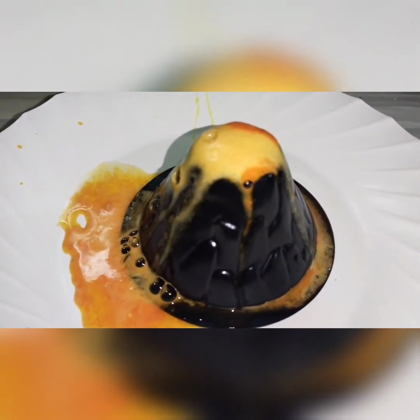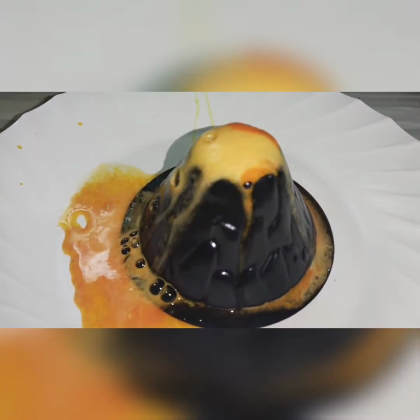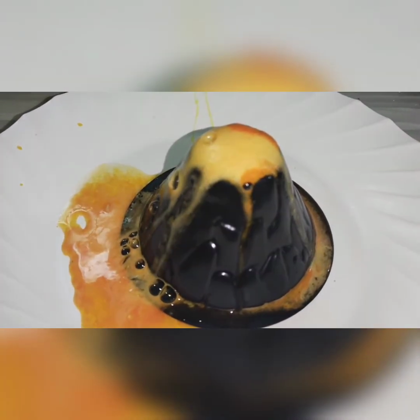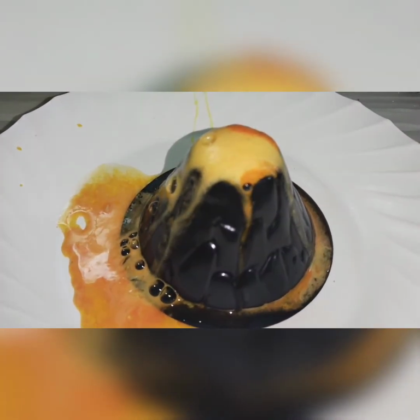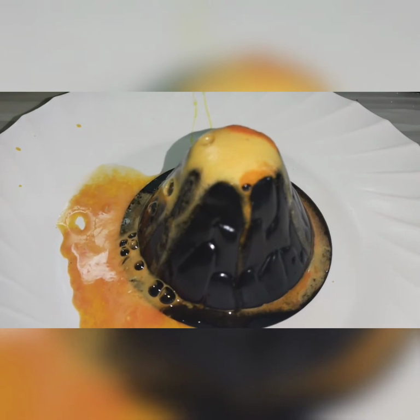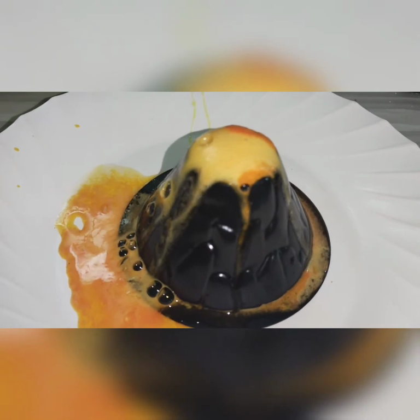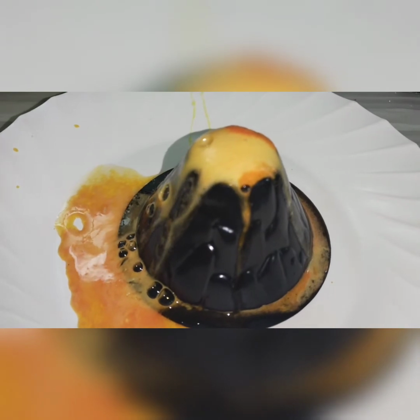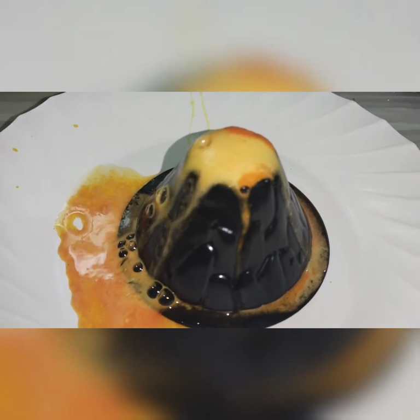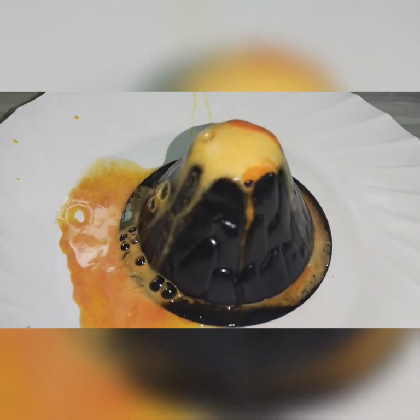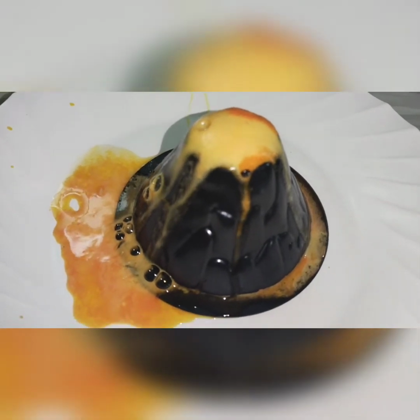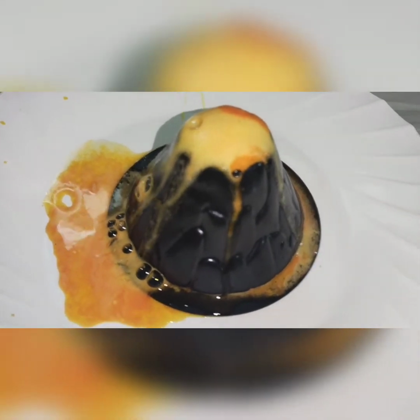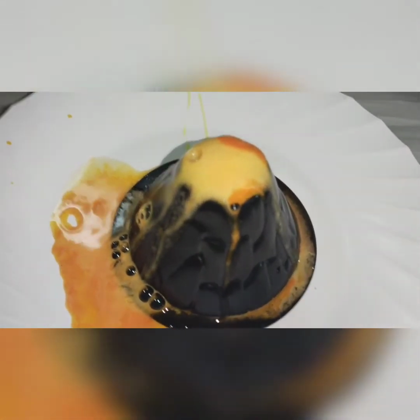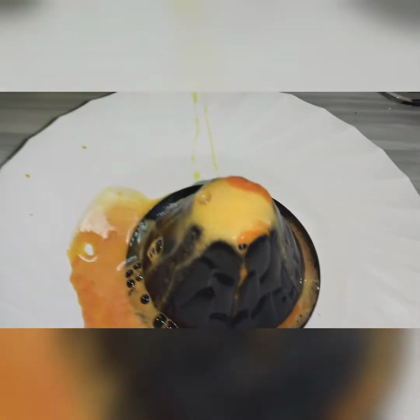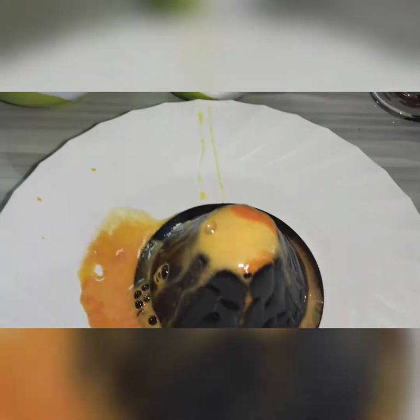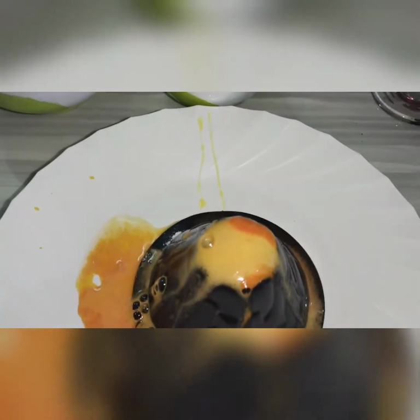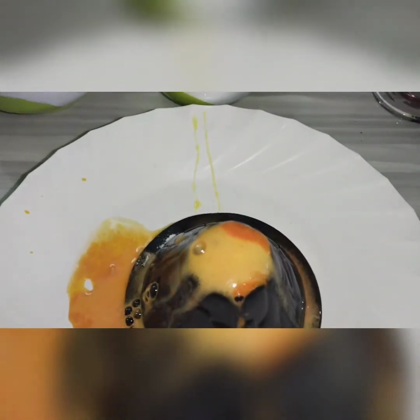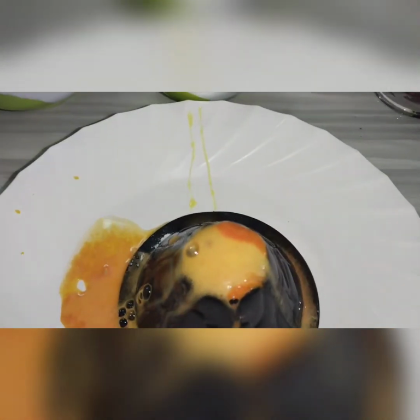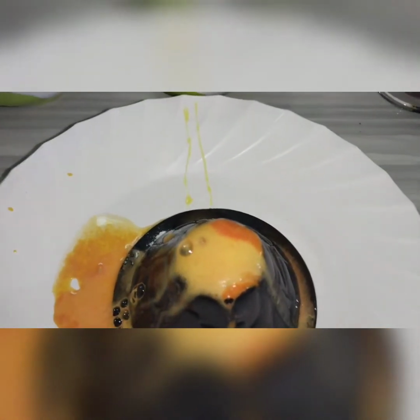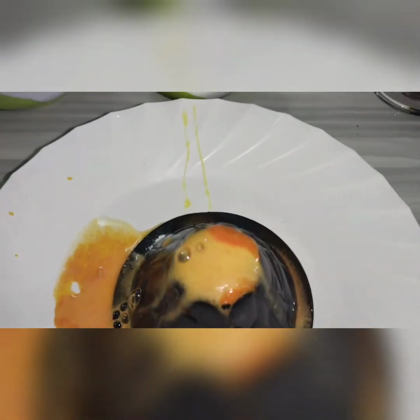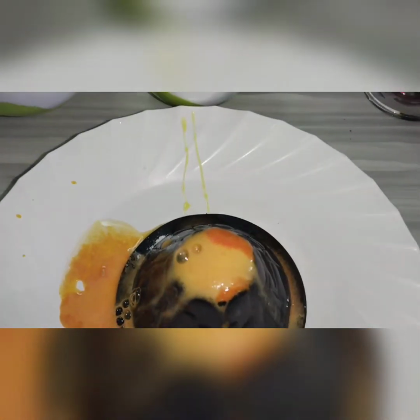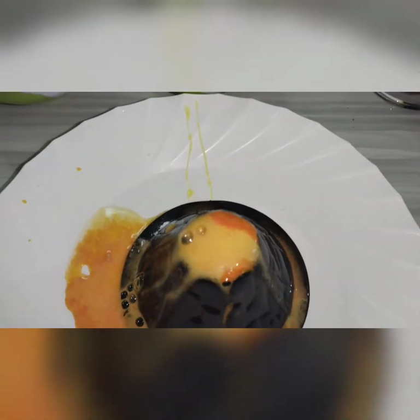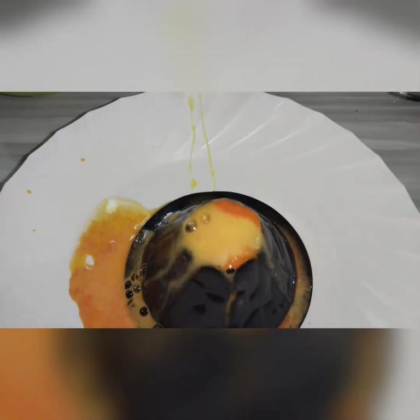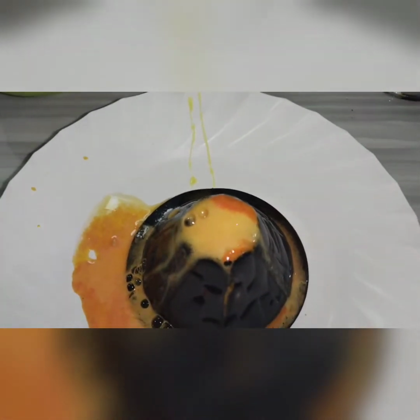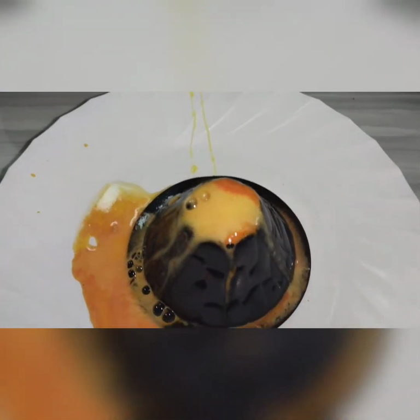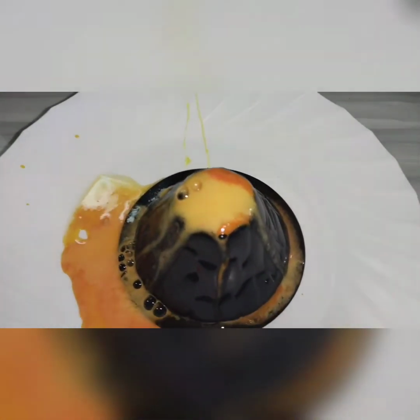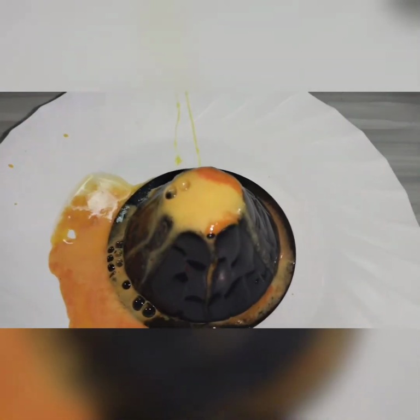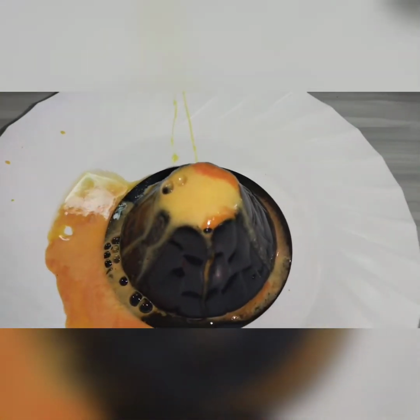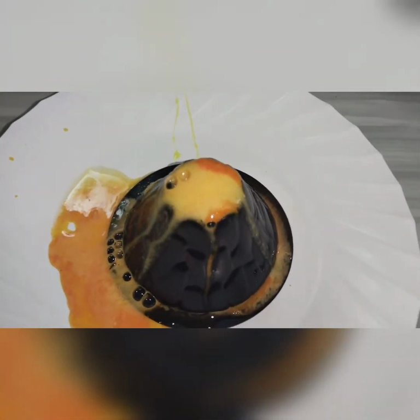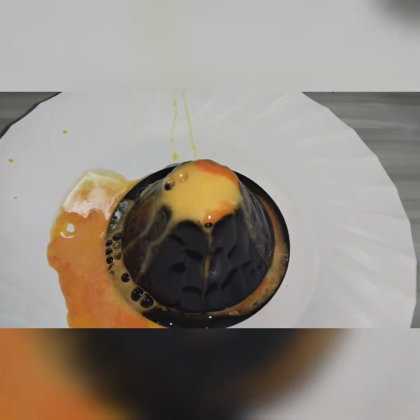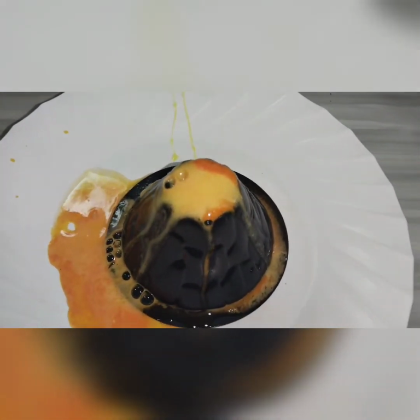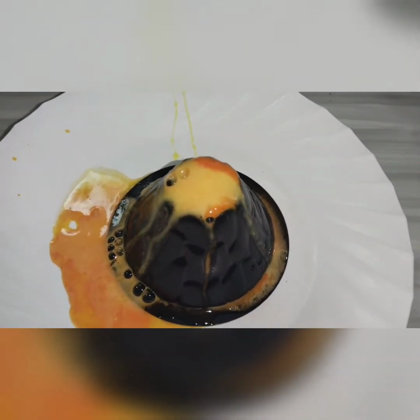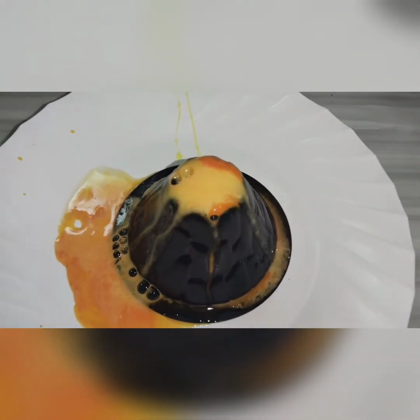So guys, you can see the volcanic eruption. It's like lava is coming from the volcano.